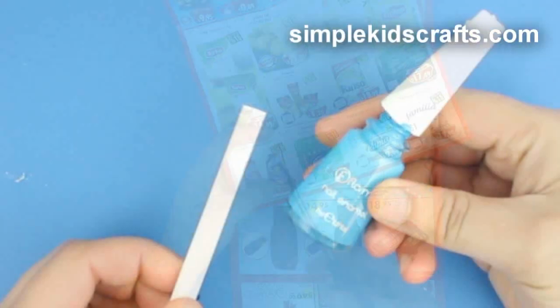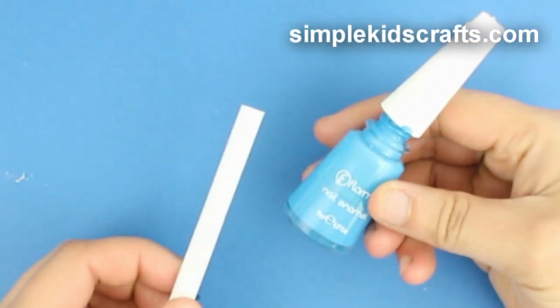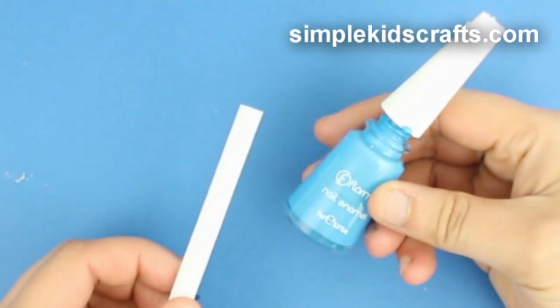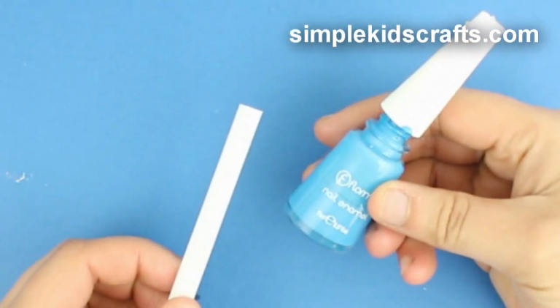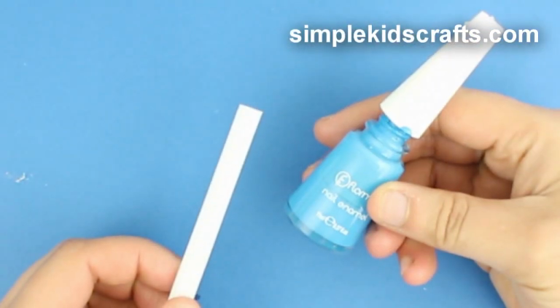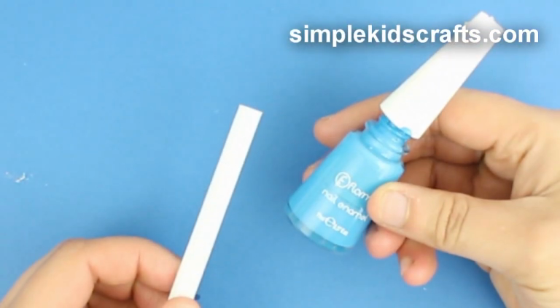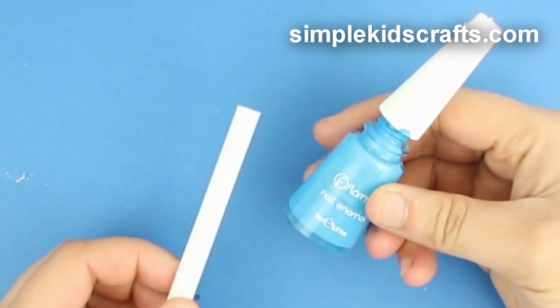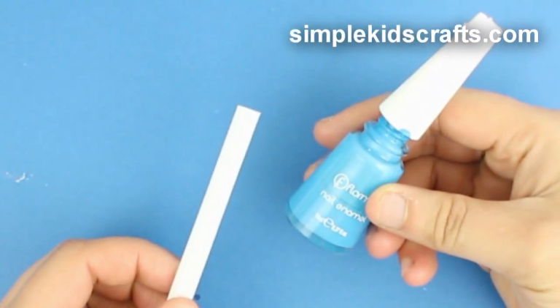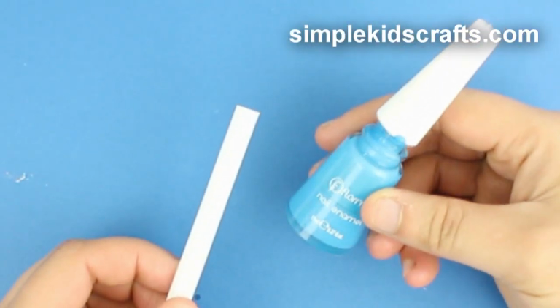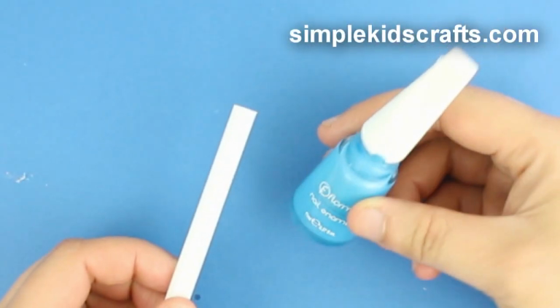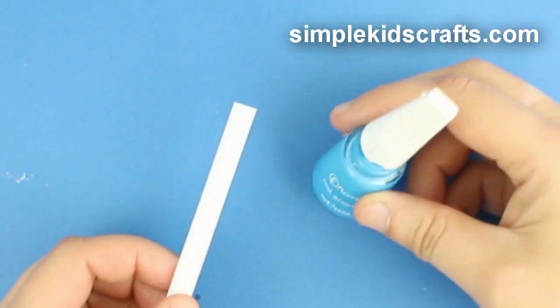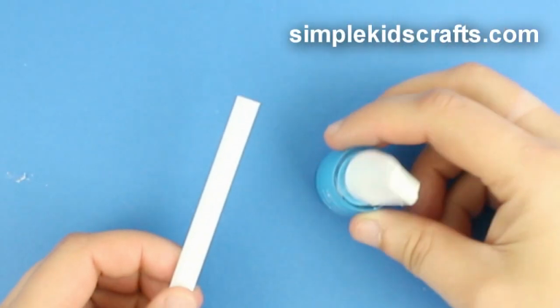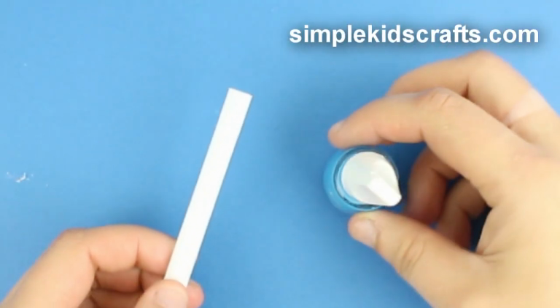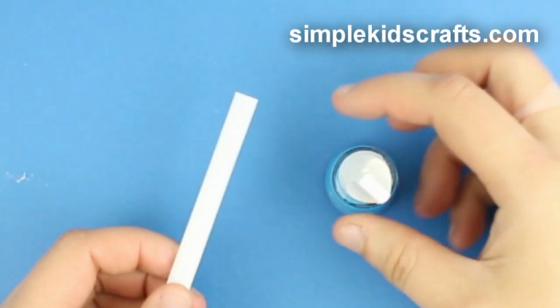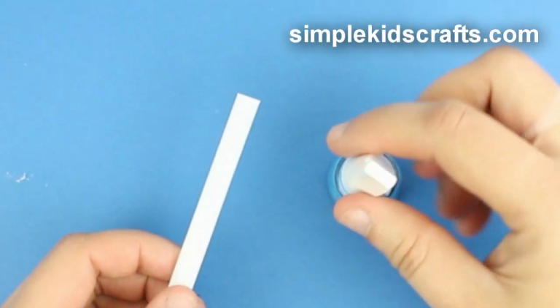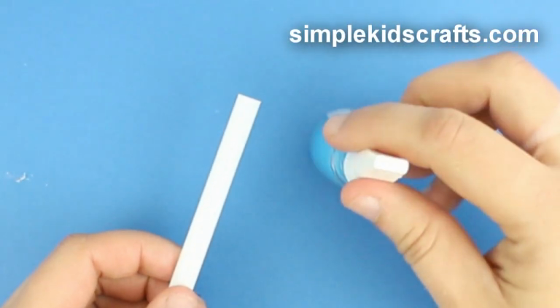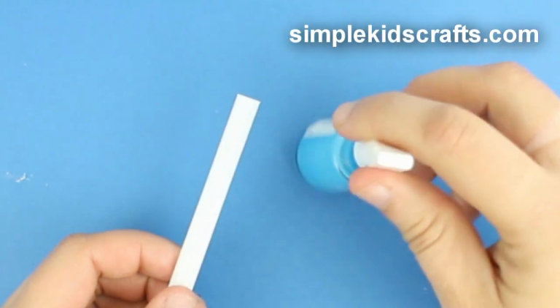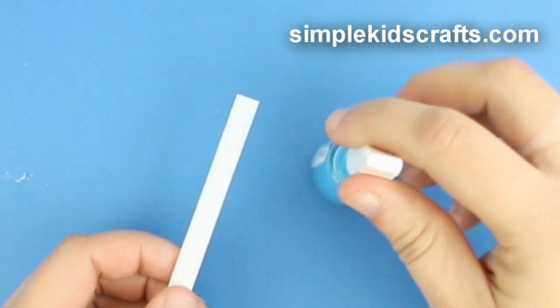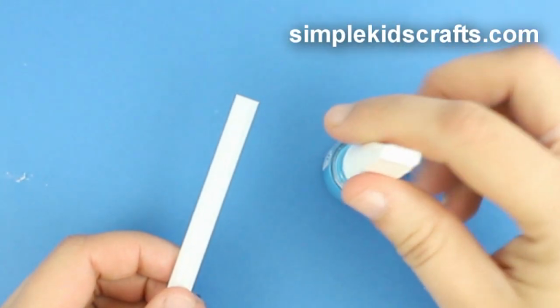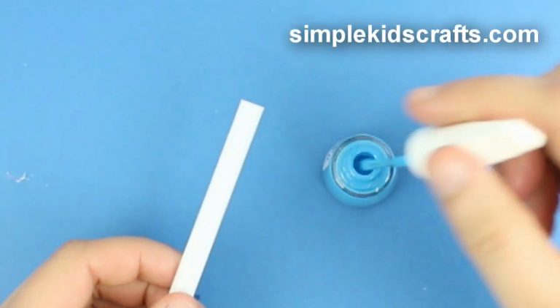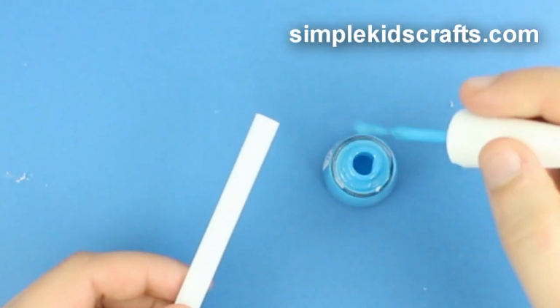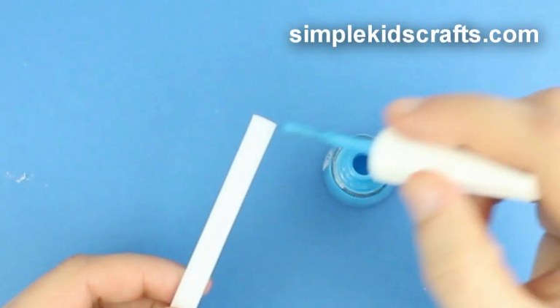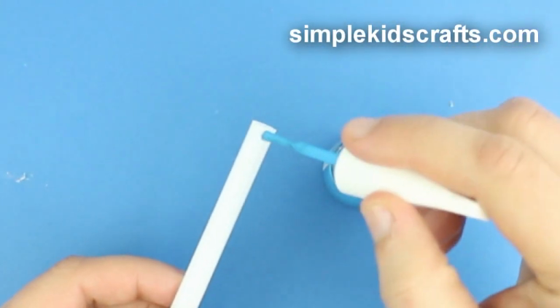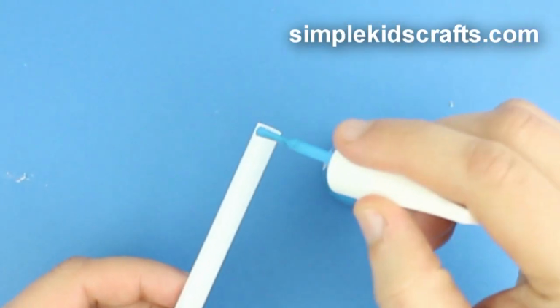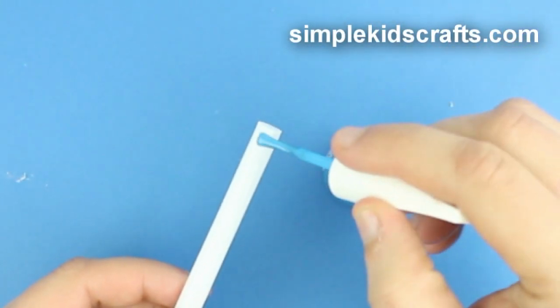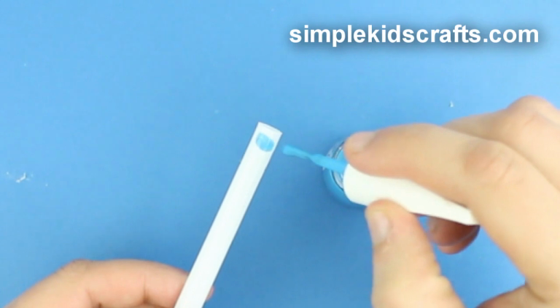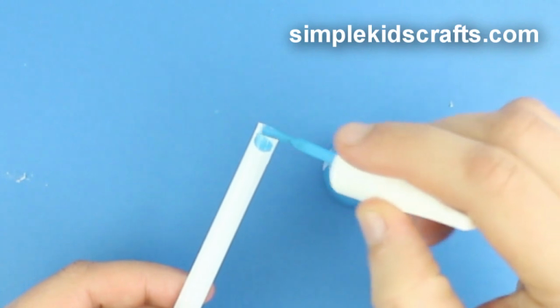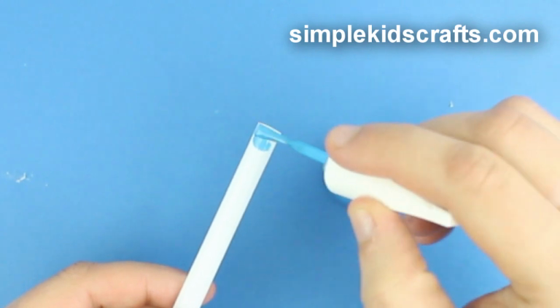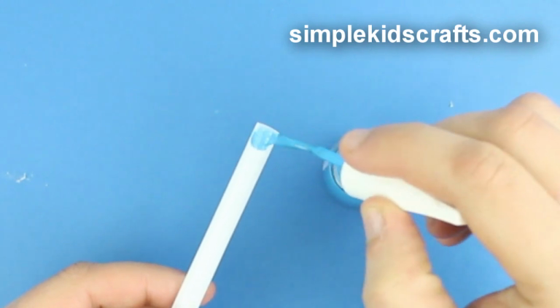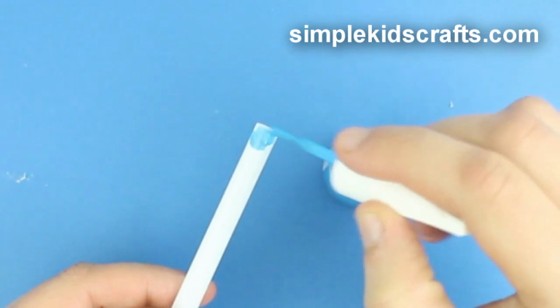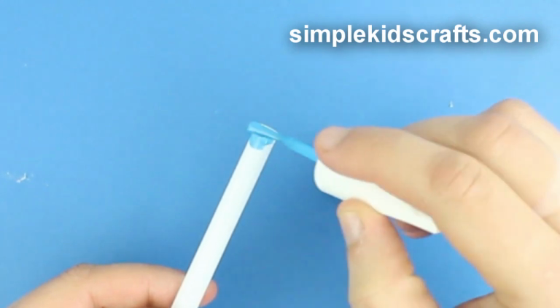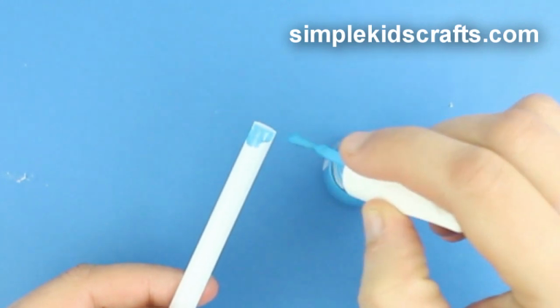For the container, I will be using a jumbo straw. Paint the top of the straw in a color that is similar to the label.